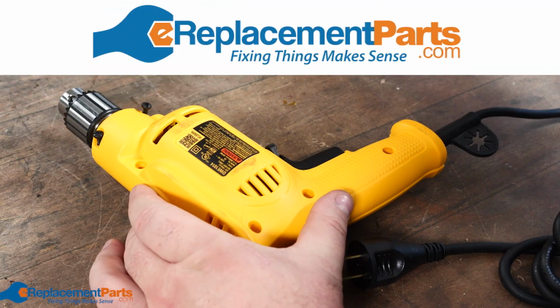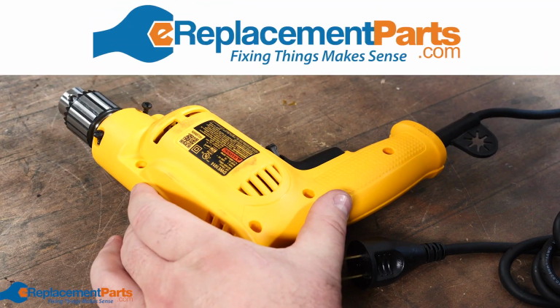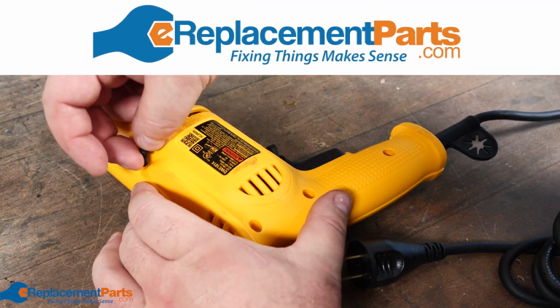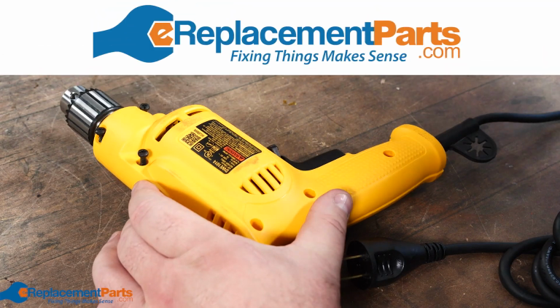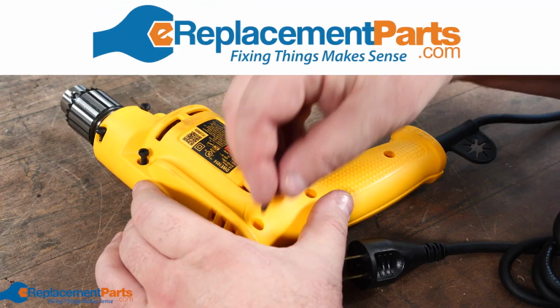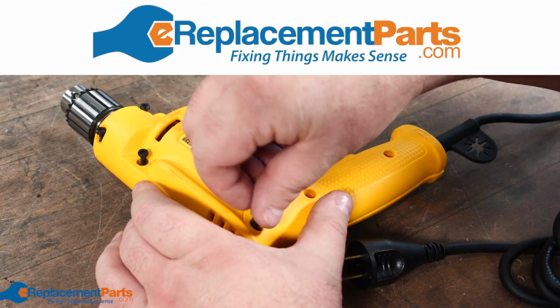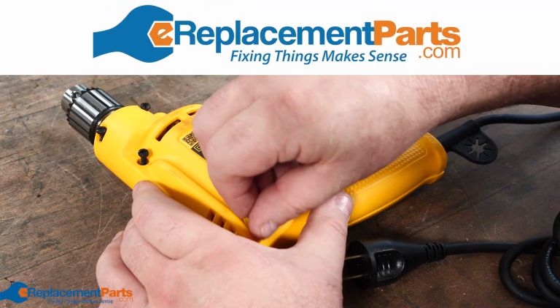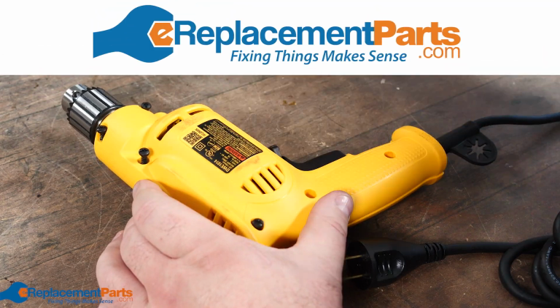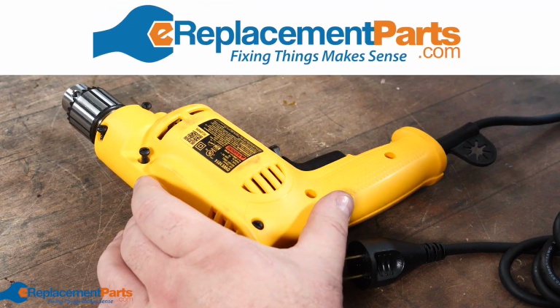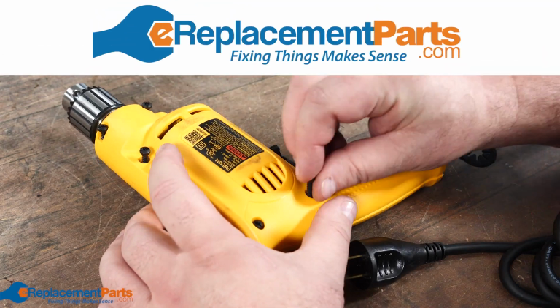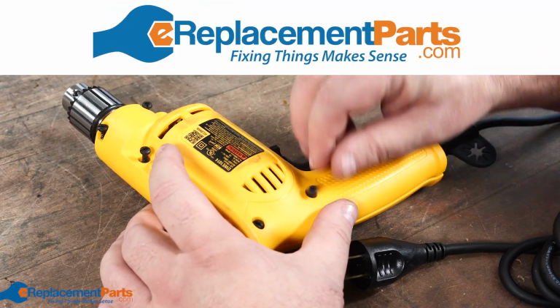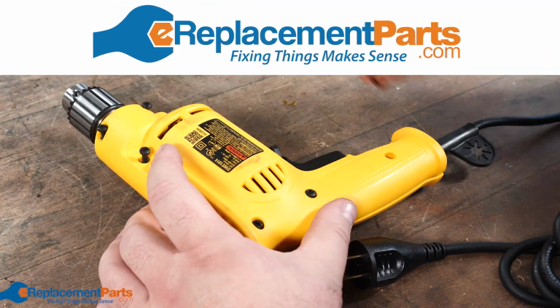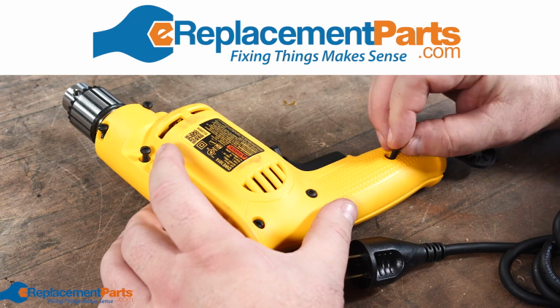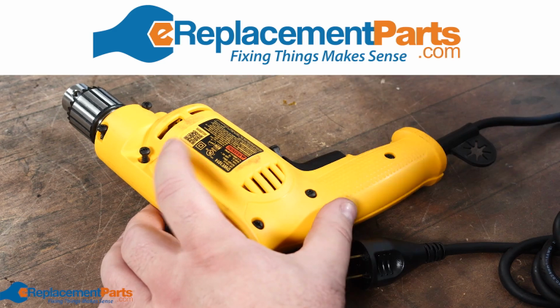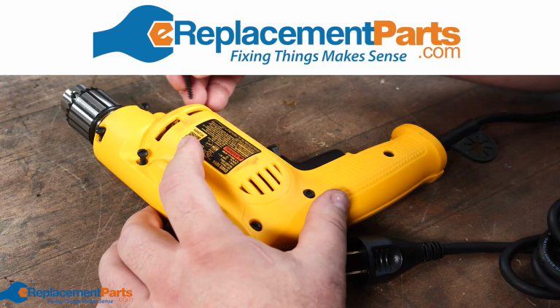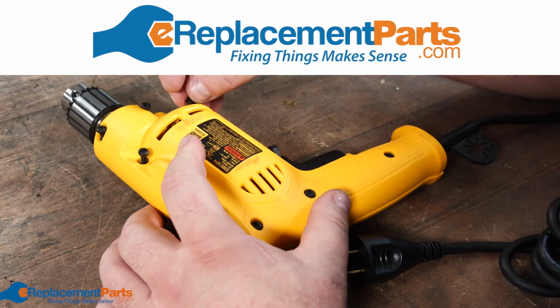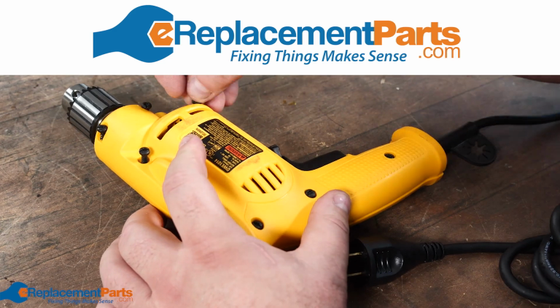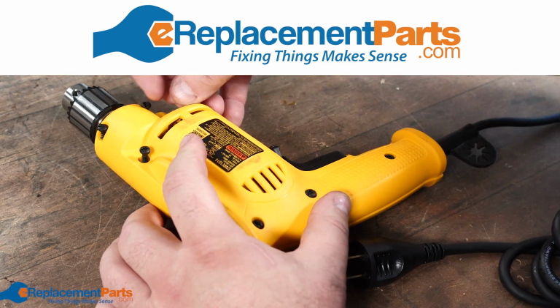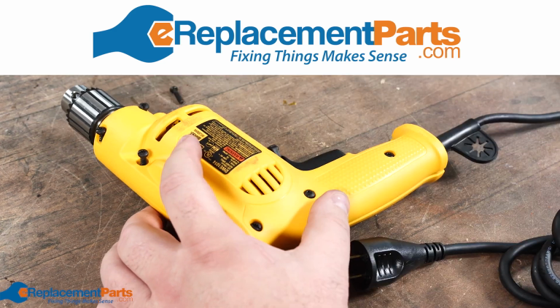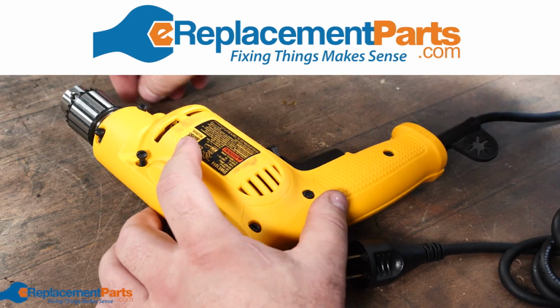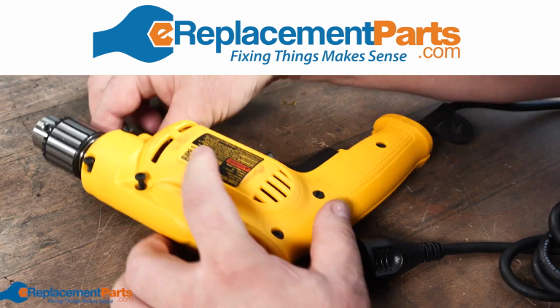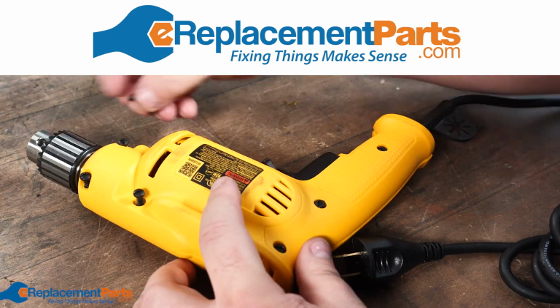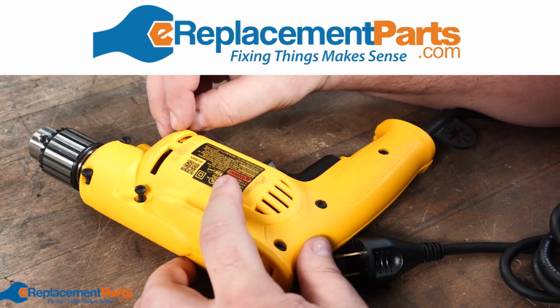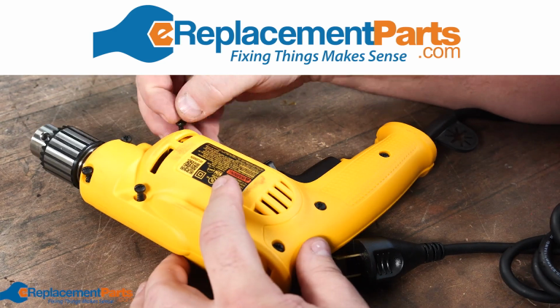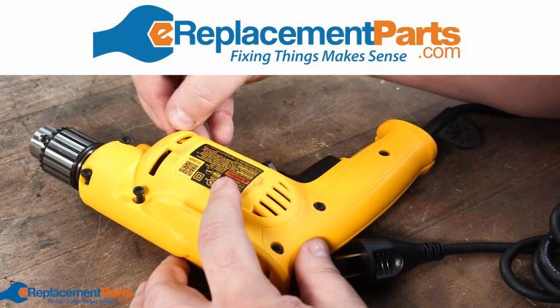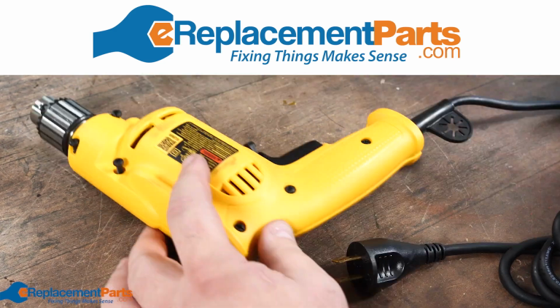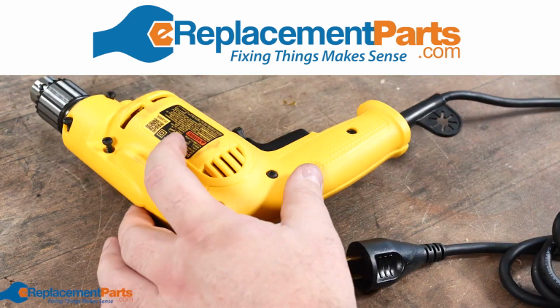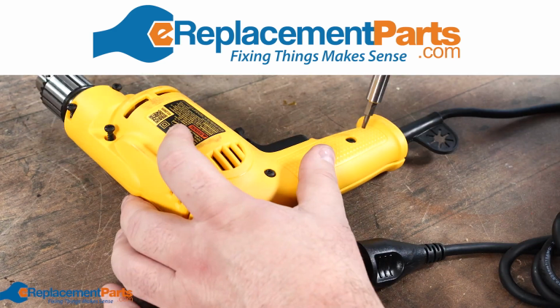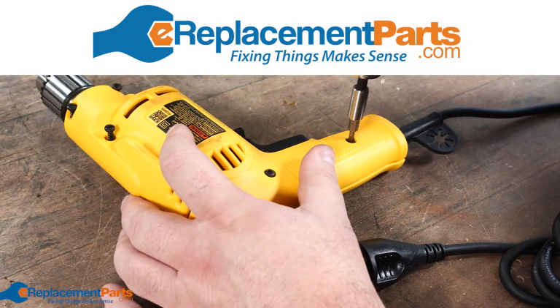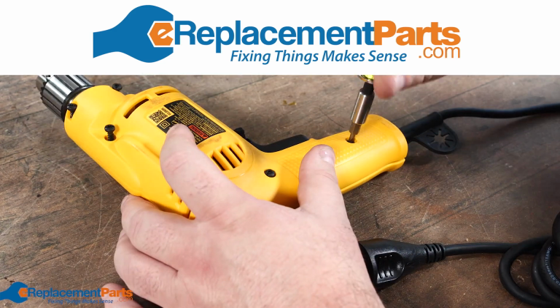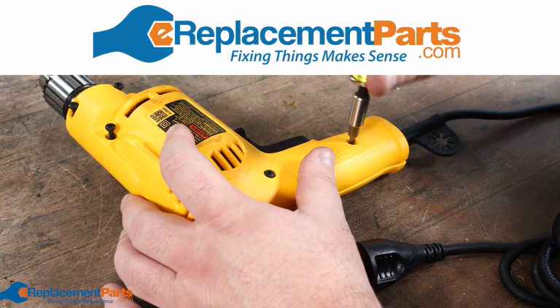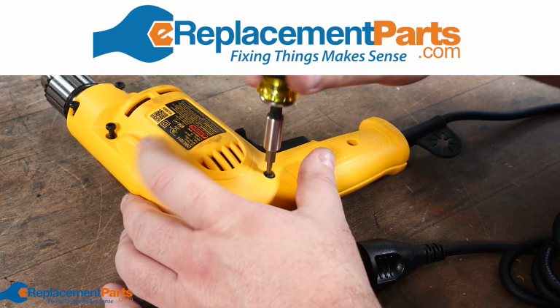Thanks so much for watching! For more tools, tricks, tips, and teardowns, don't forget to subscribe.